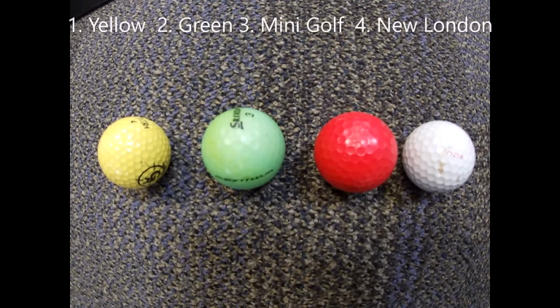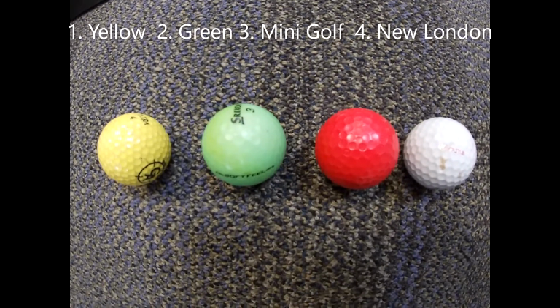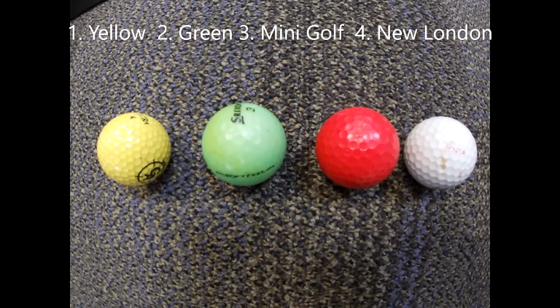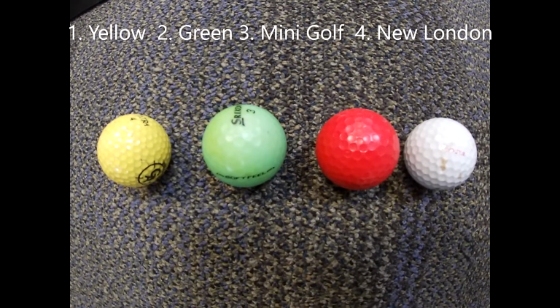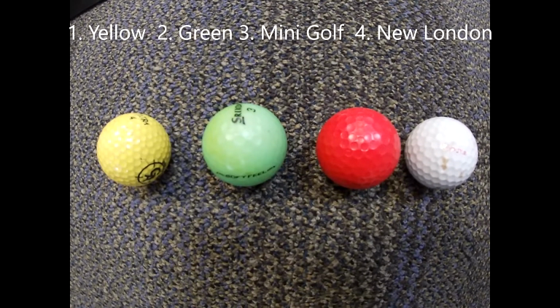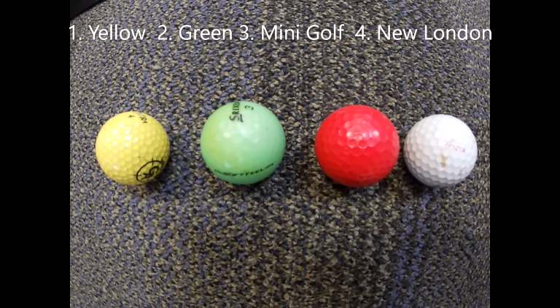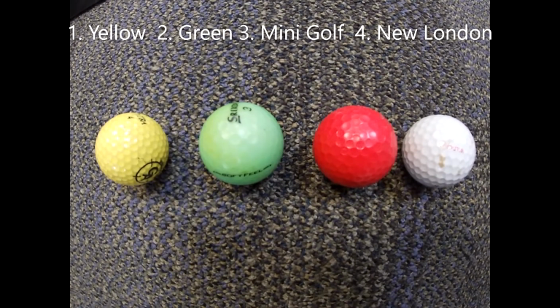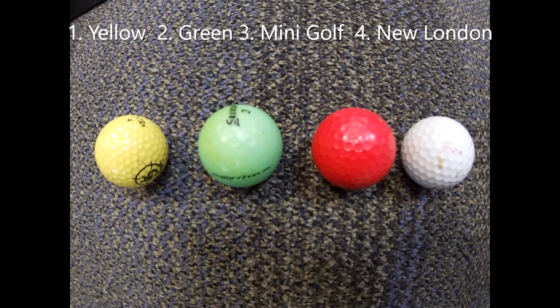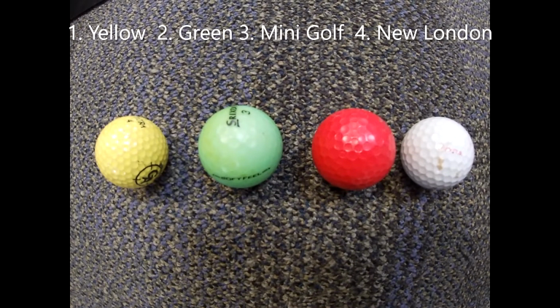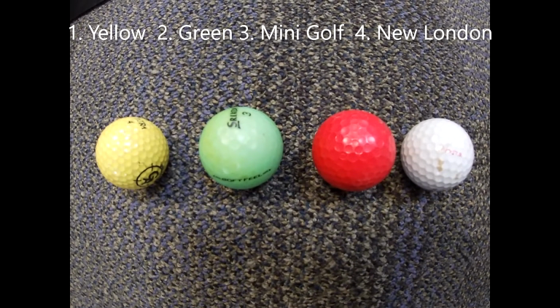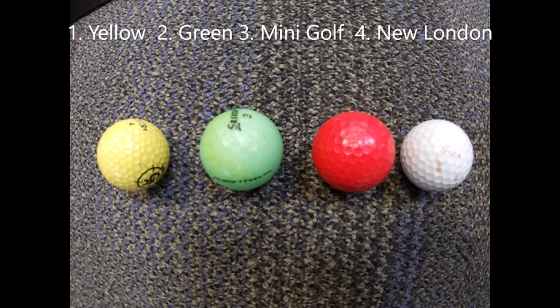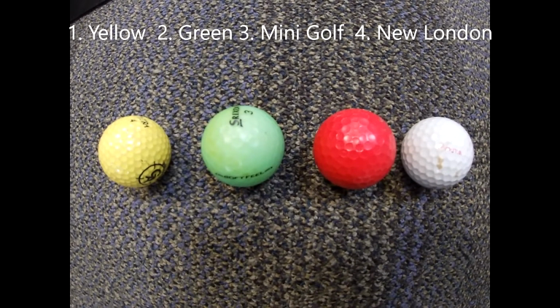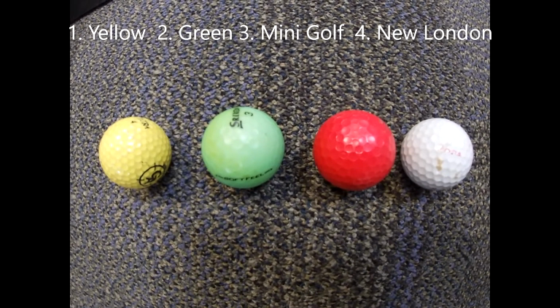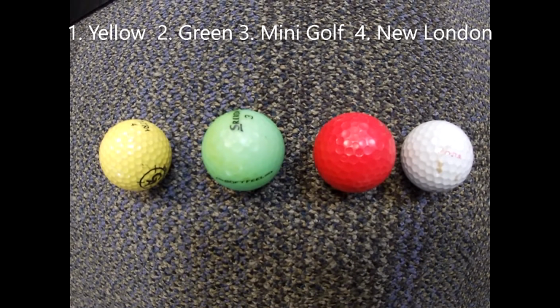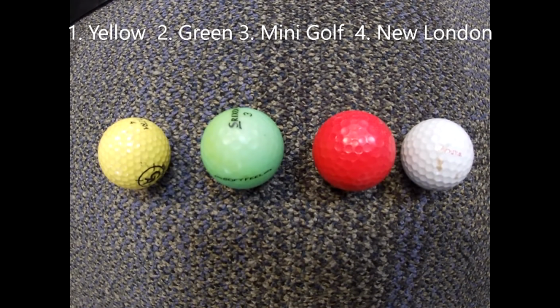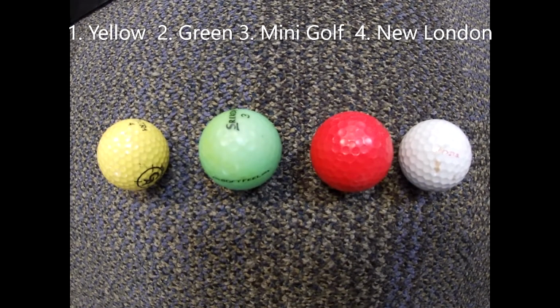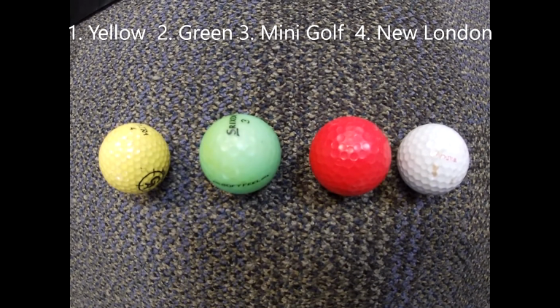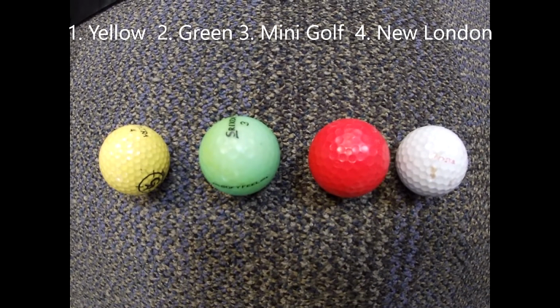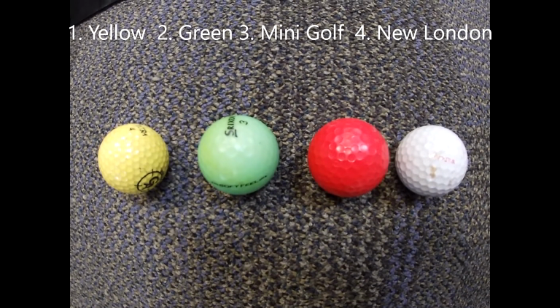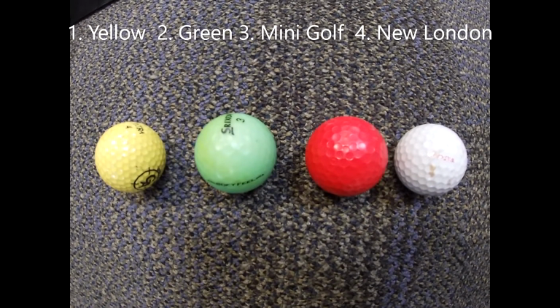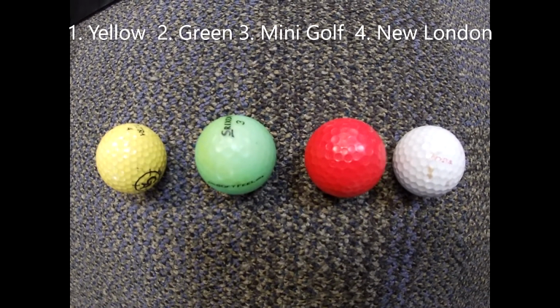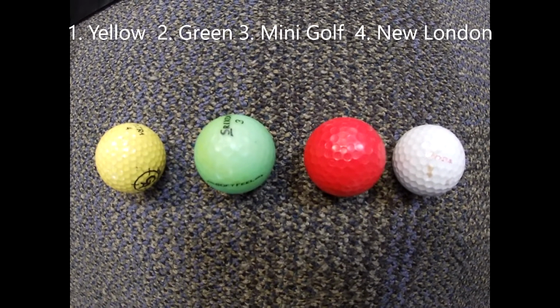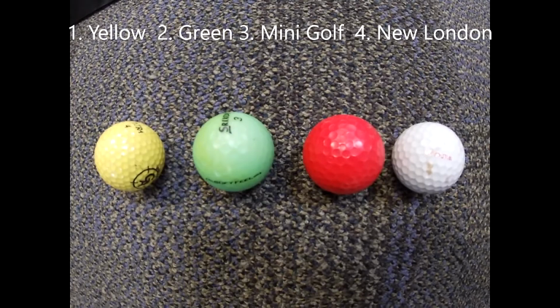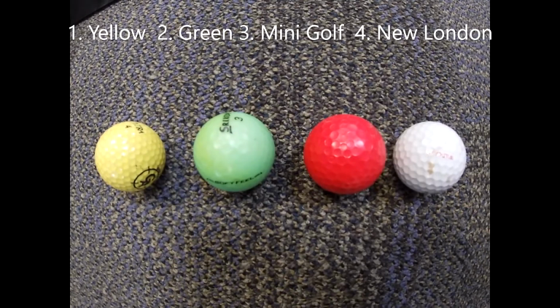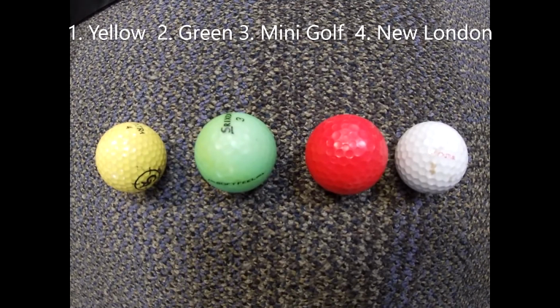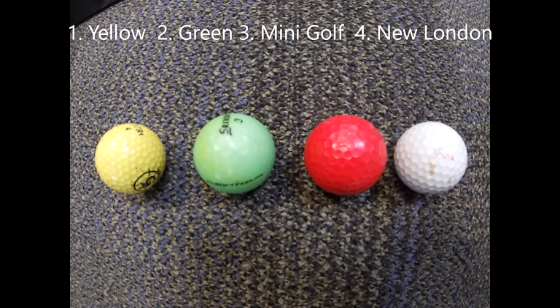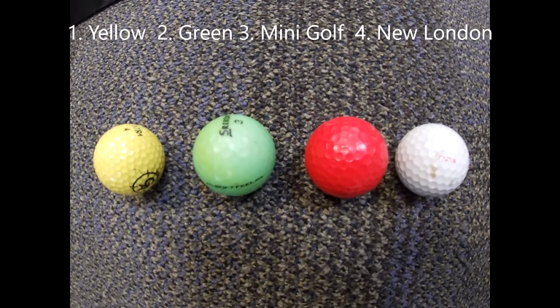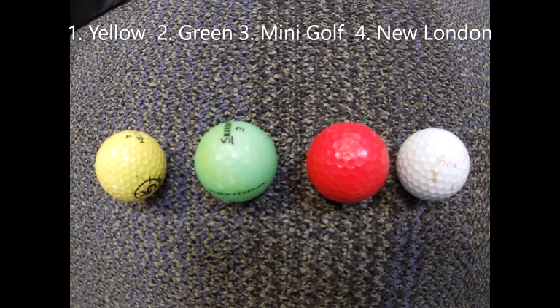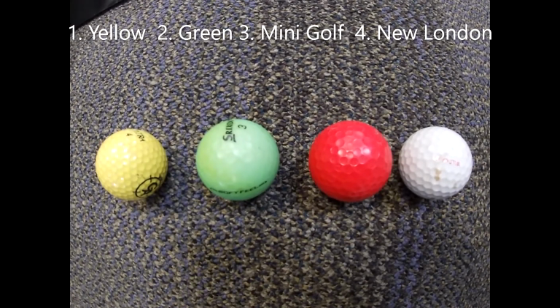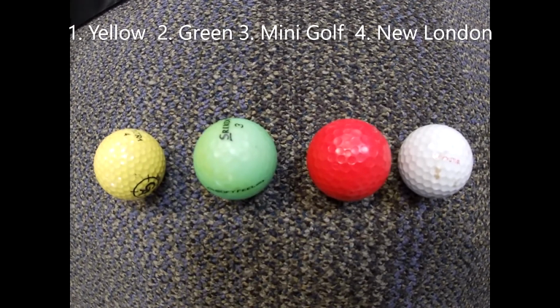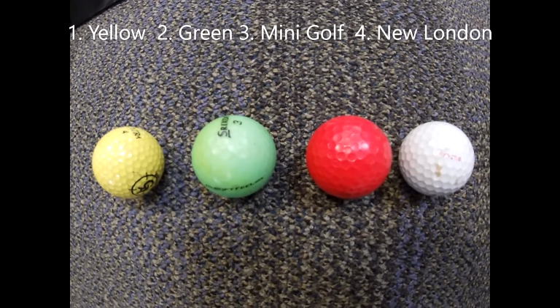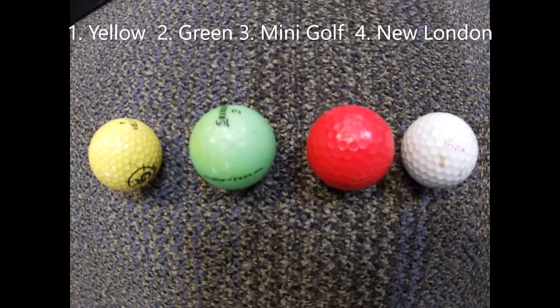Your balls advancing to the finals: the yellow ball, the green ball, the mini golf ball, and the new London ball.